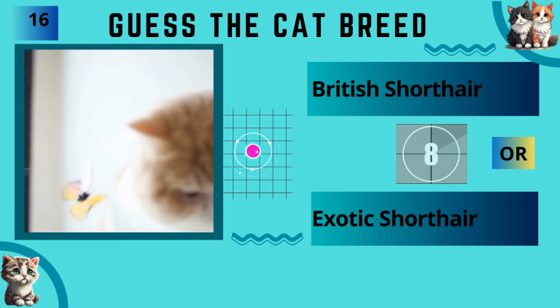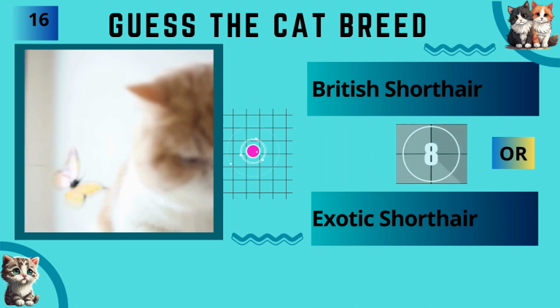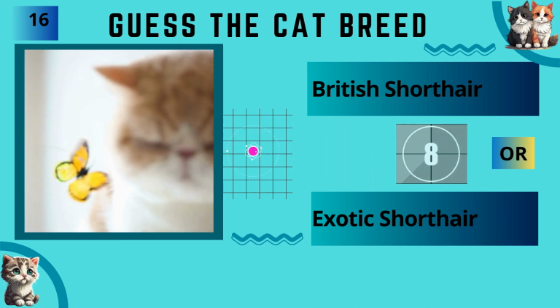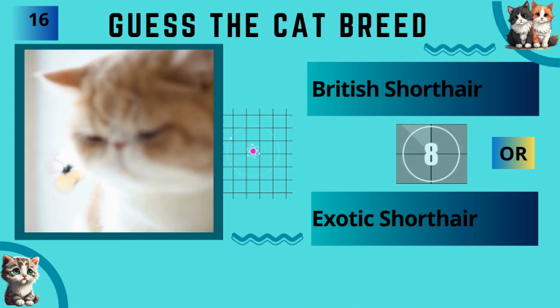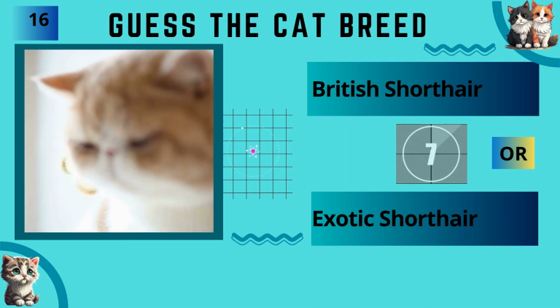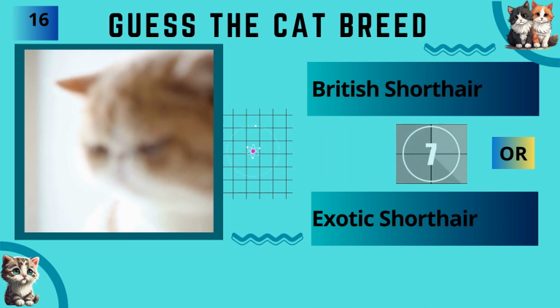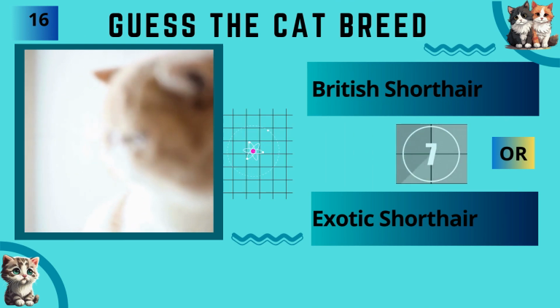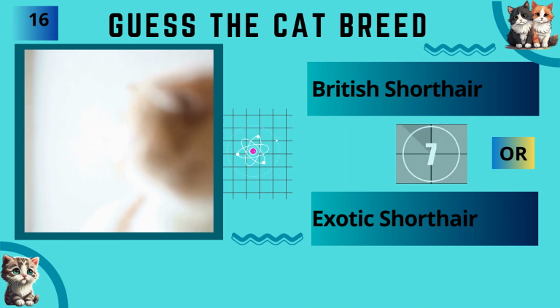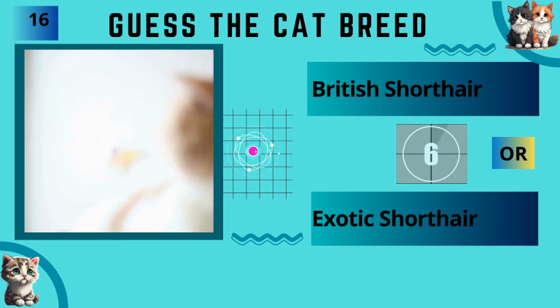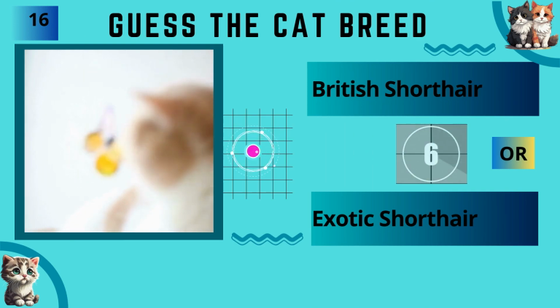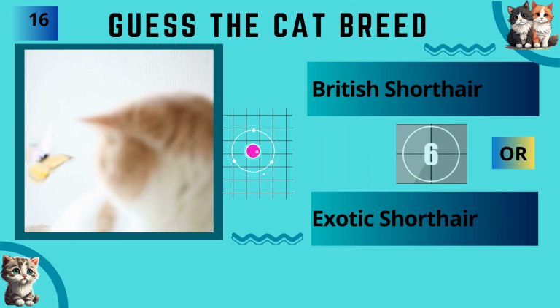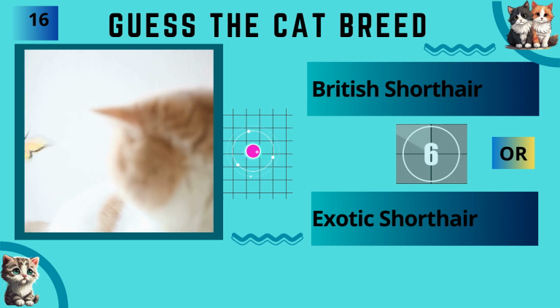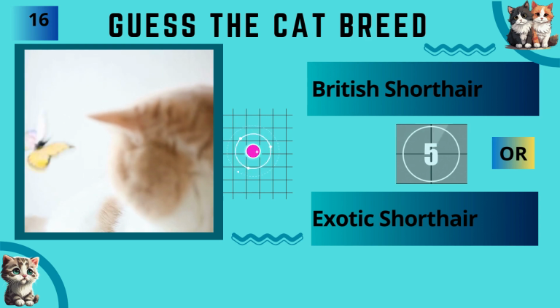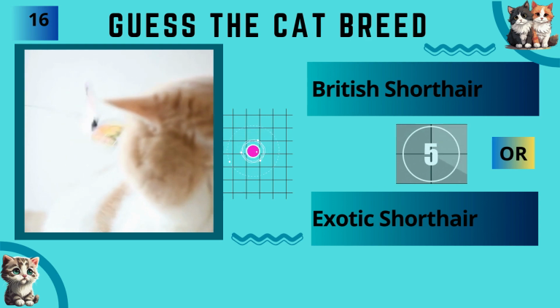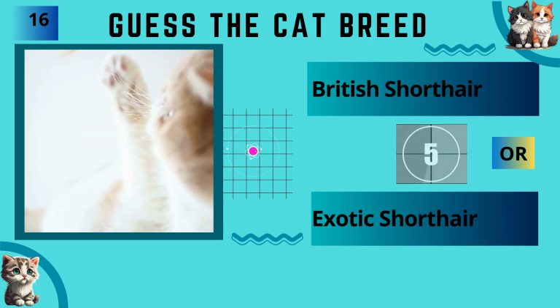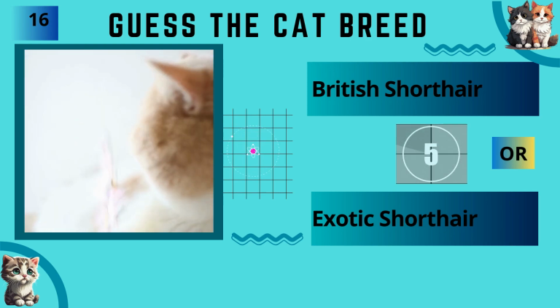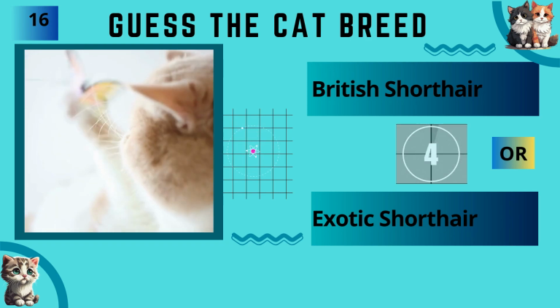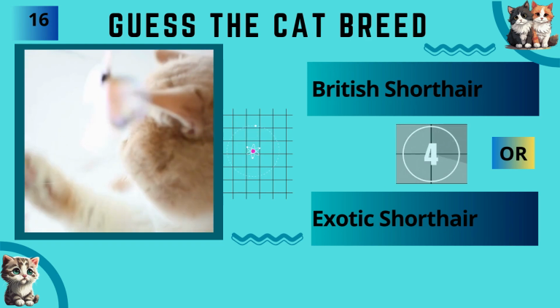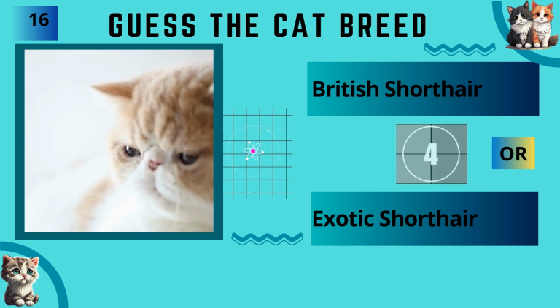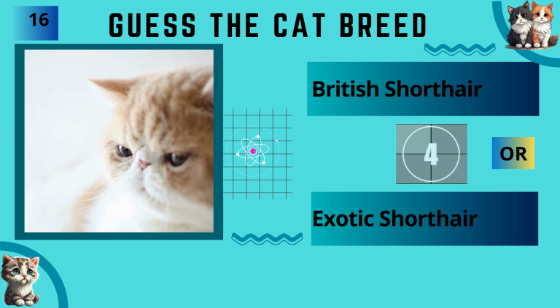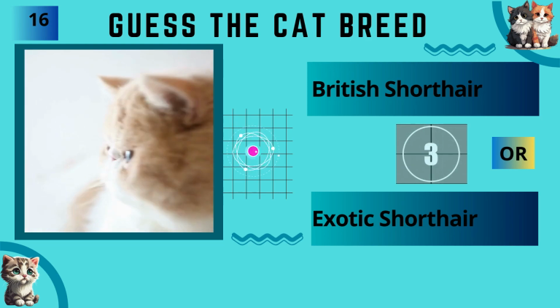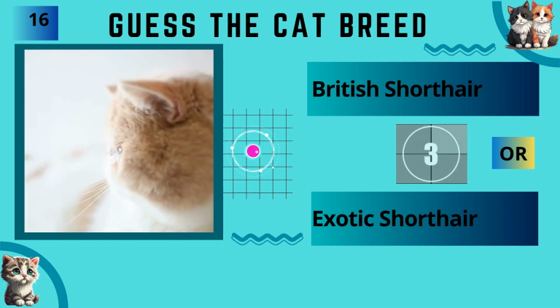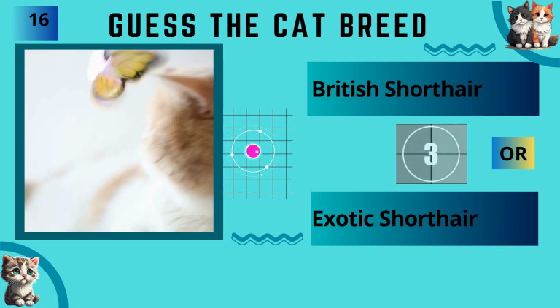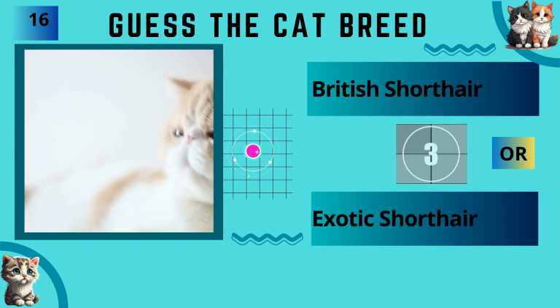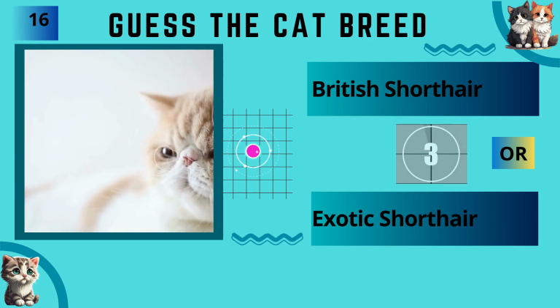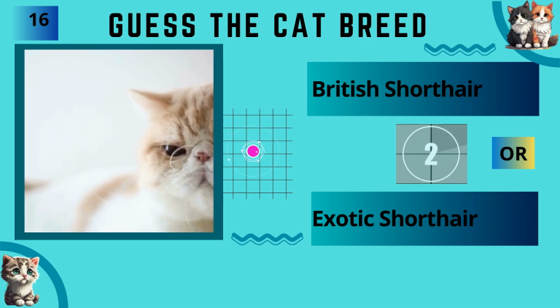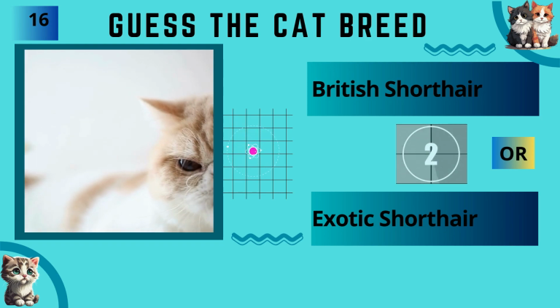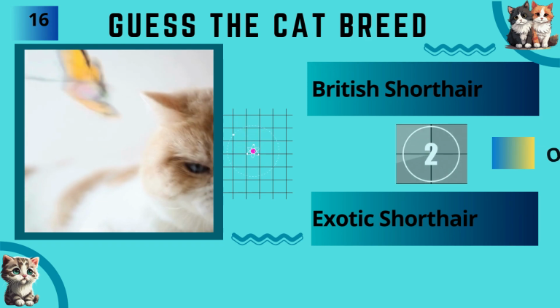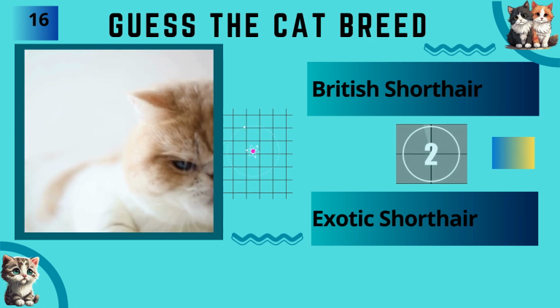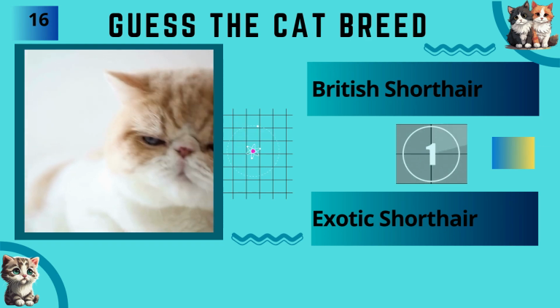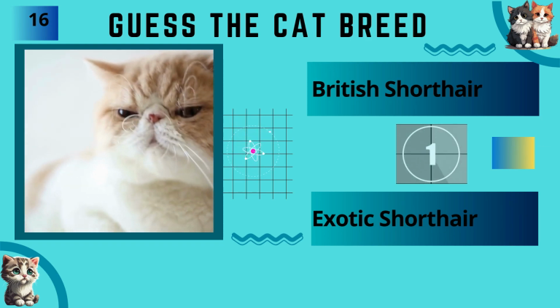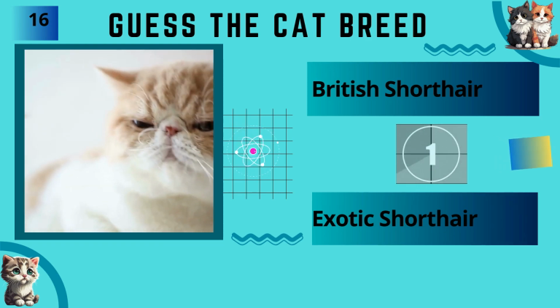British Shorthair or Exotic Shorthair? The answer is Exotic Shorthair.